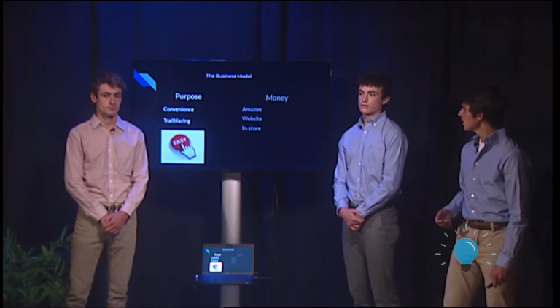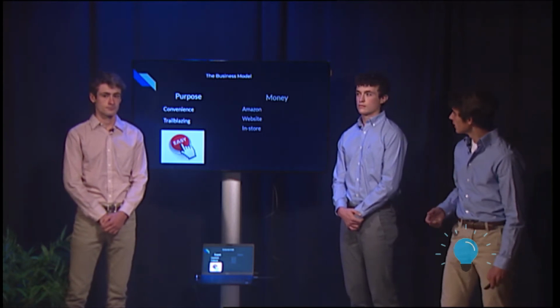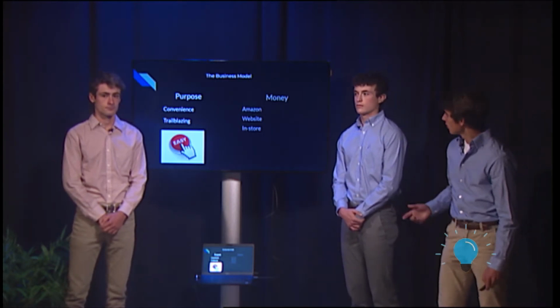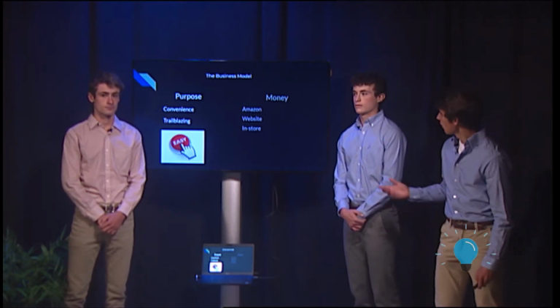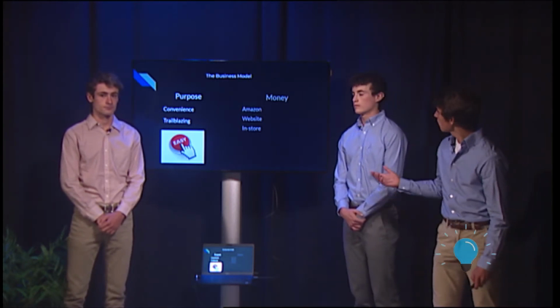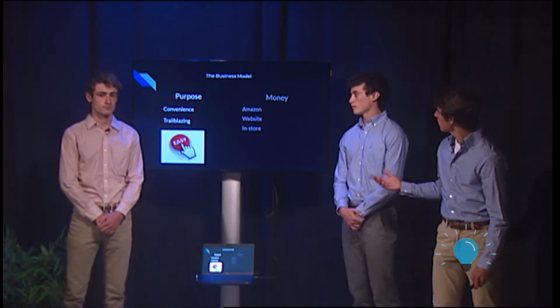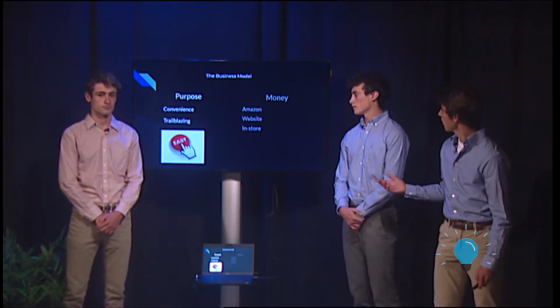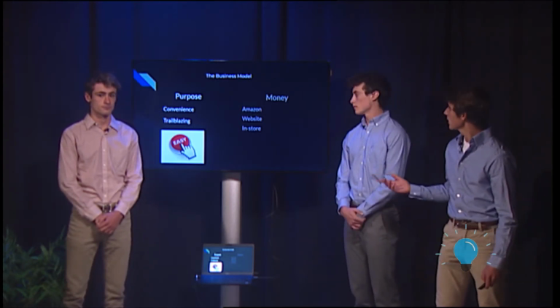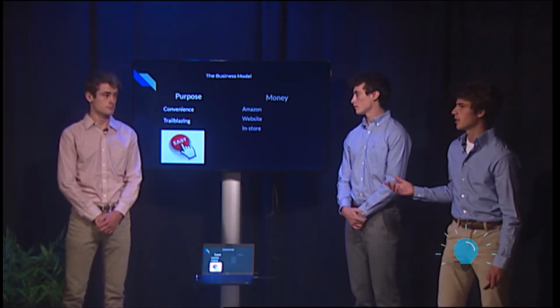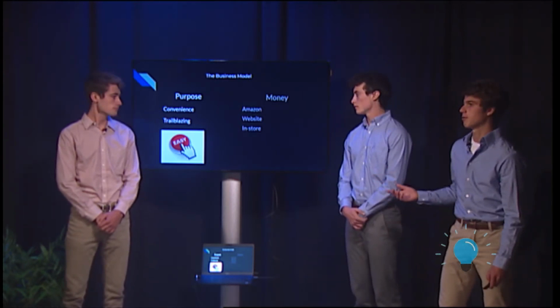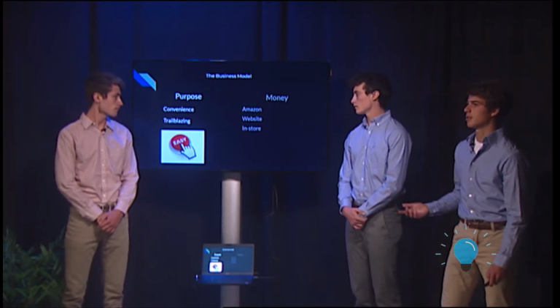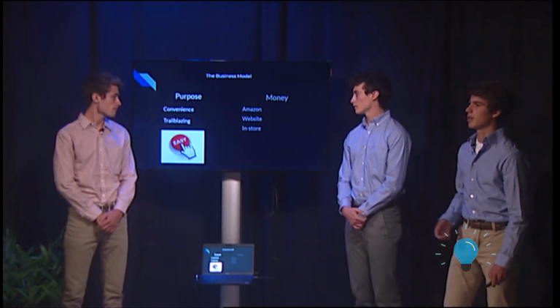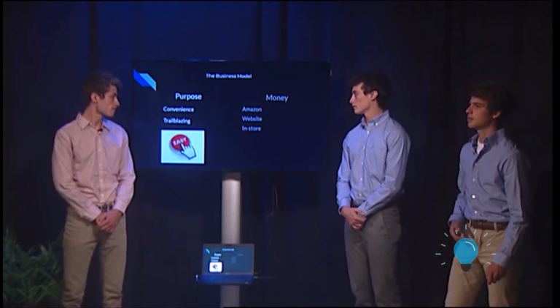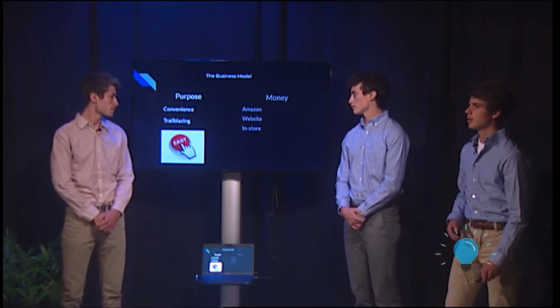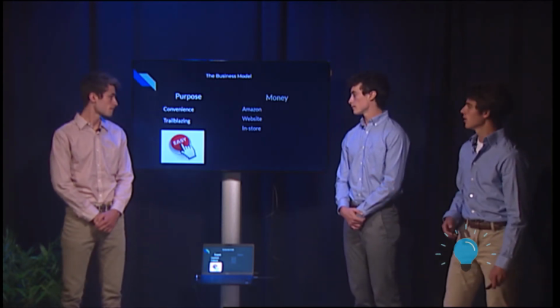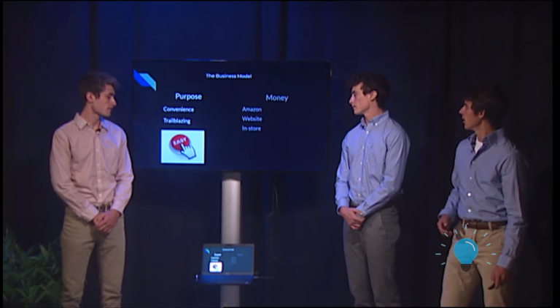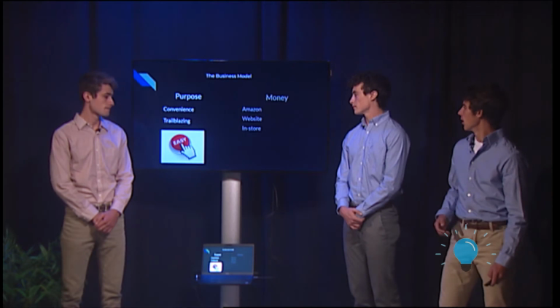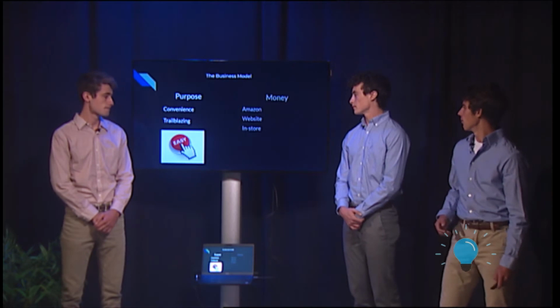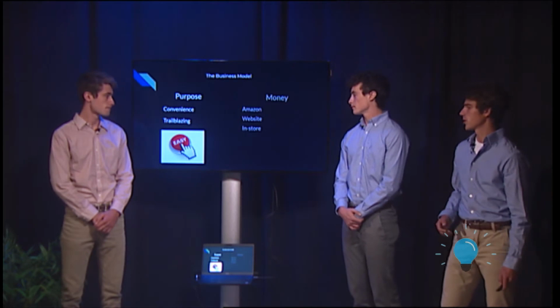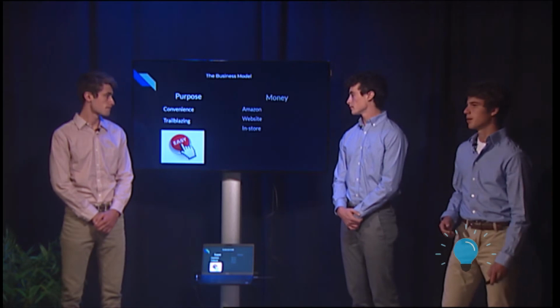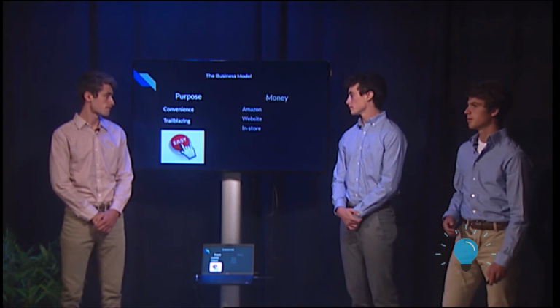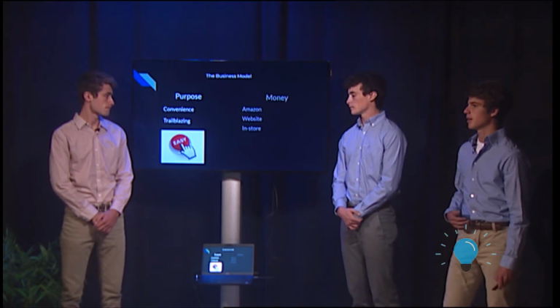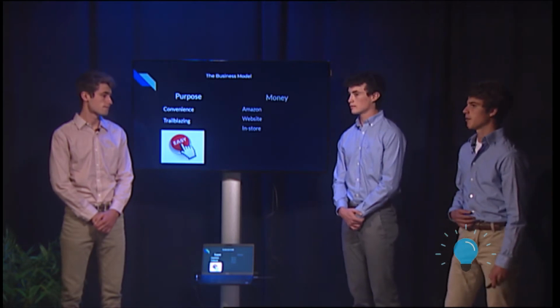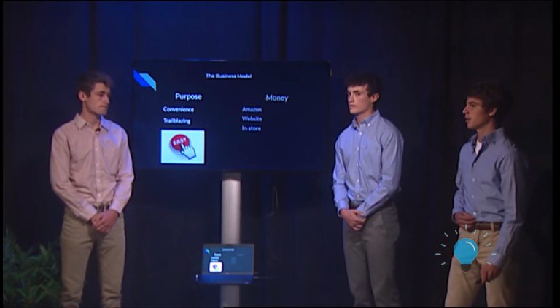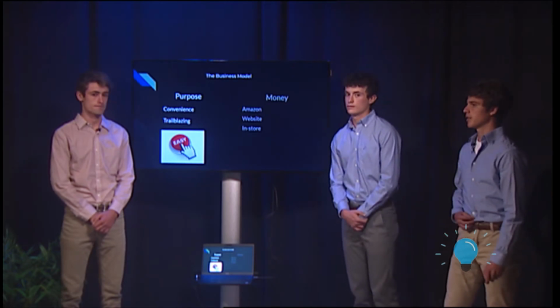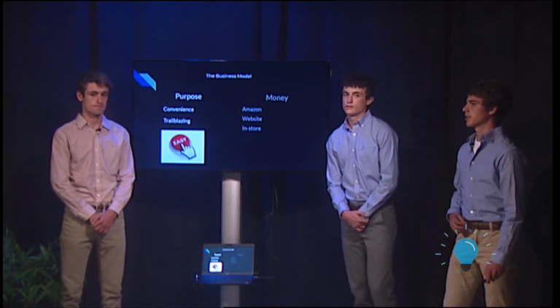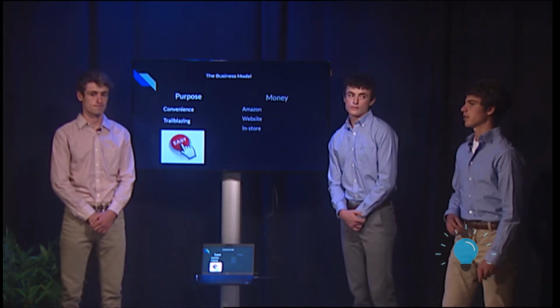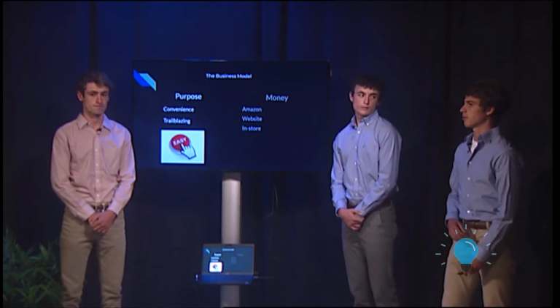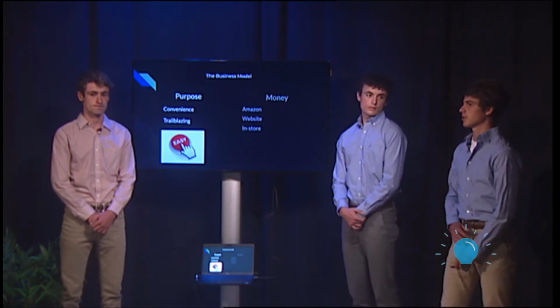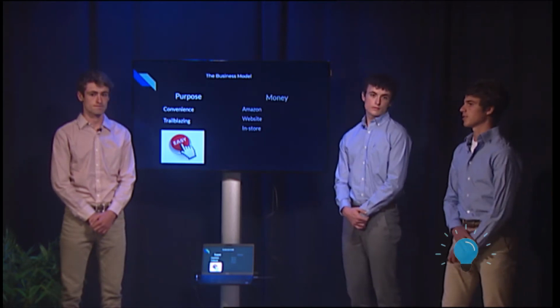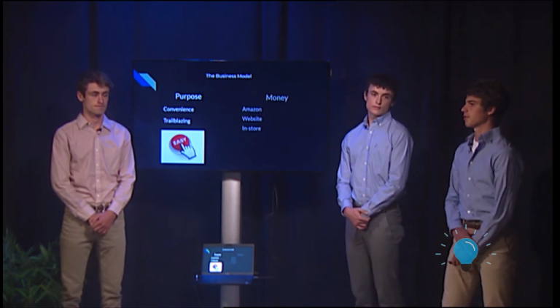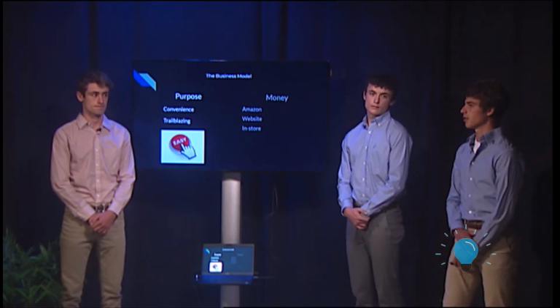The way we plan to make money is we want to sell on Amazon, our company website, and we want to get into retail stores and sell off the shelves.